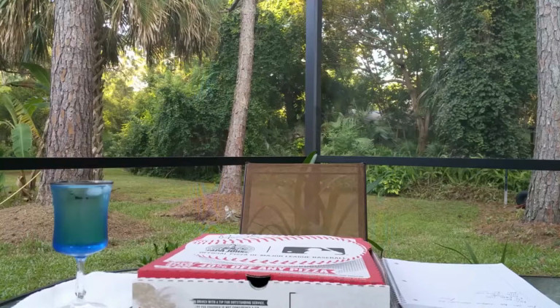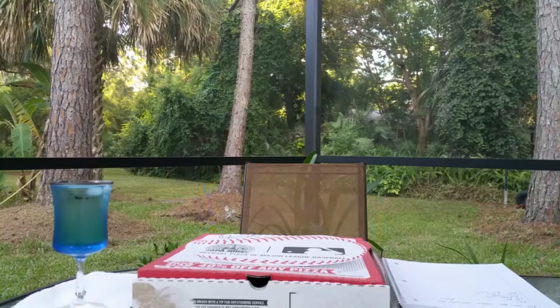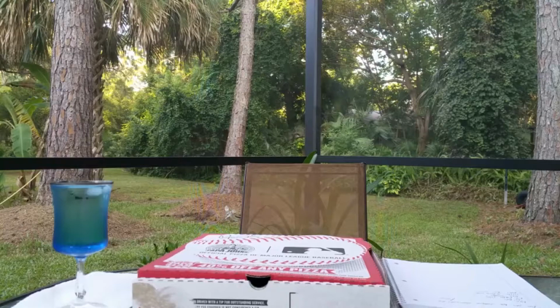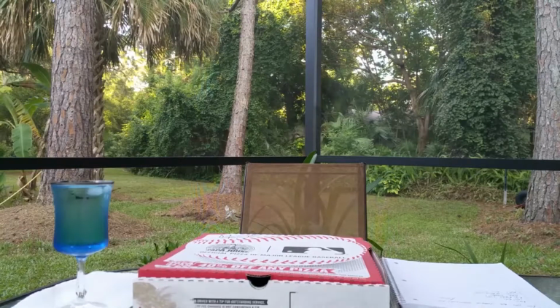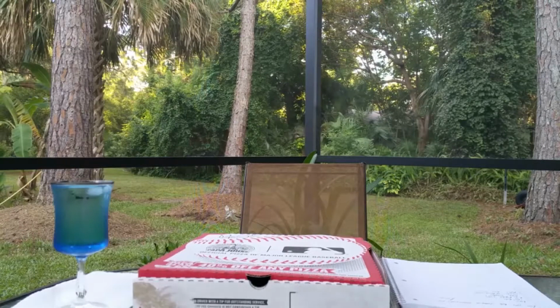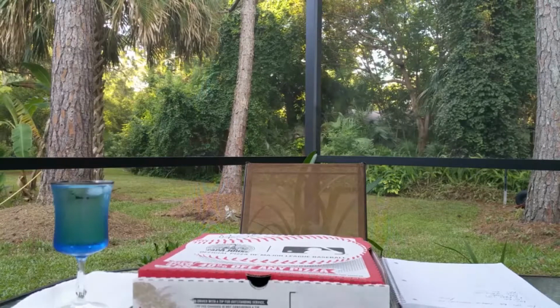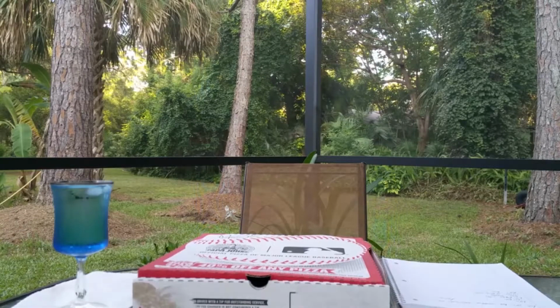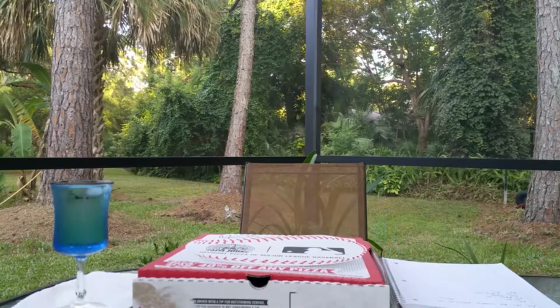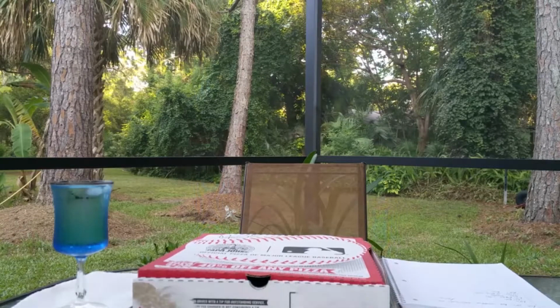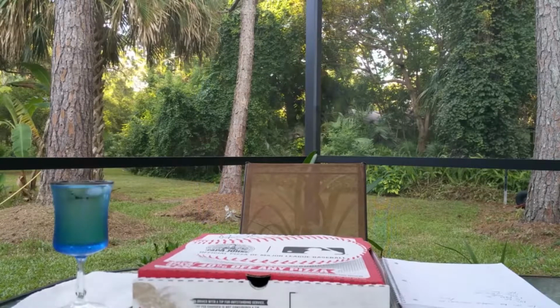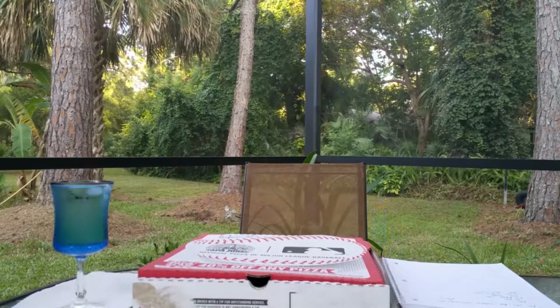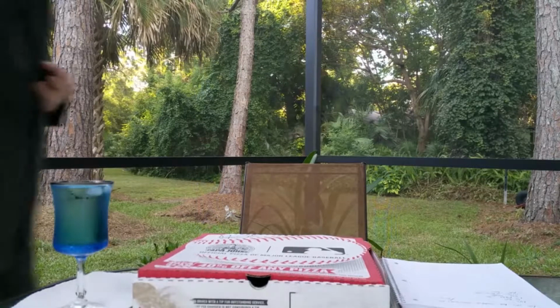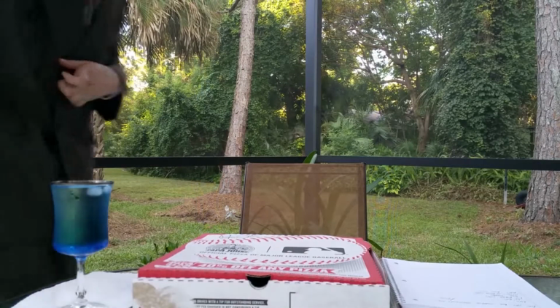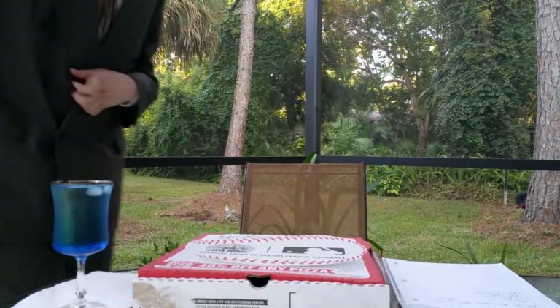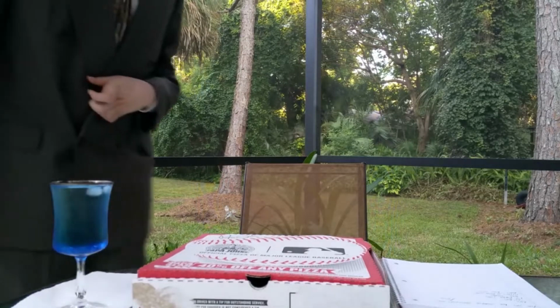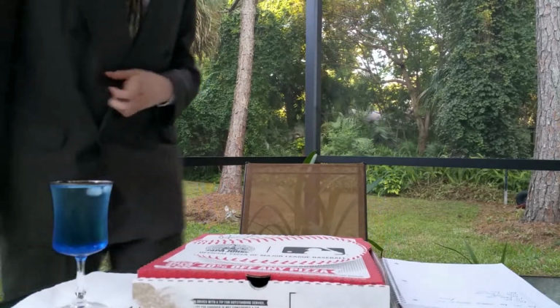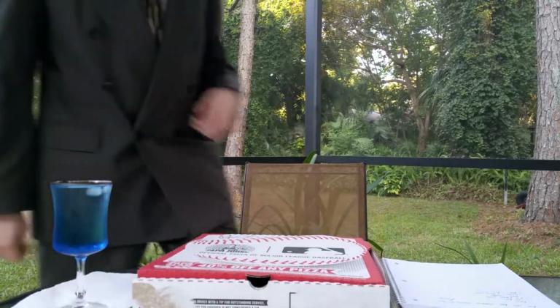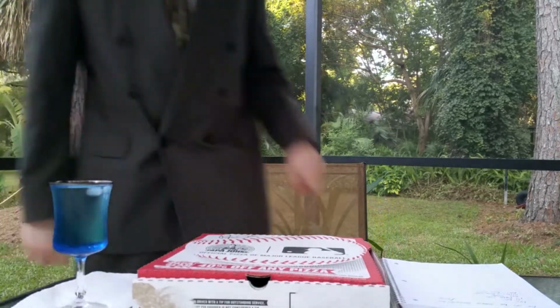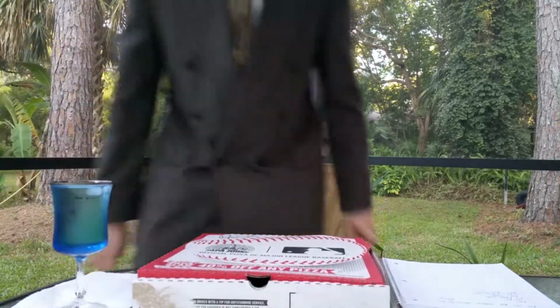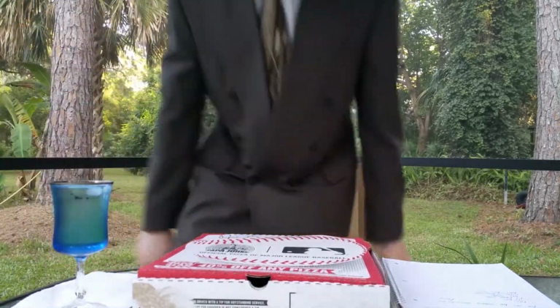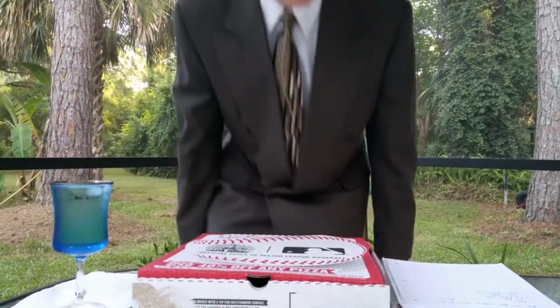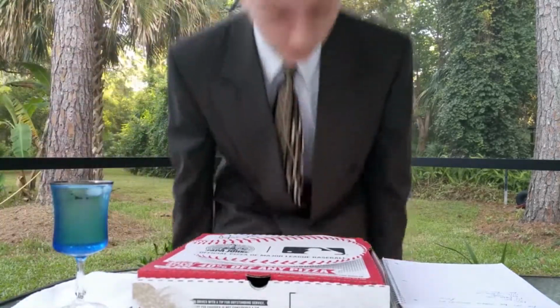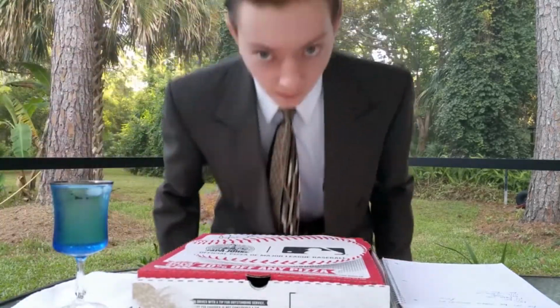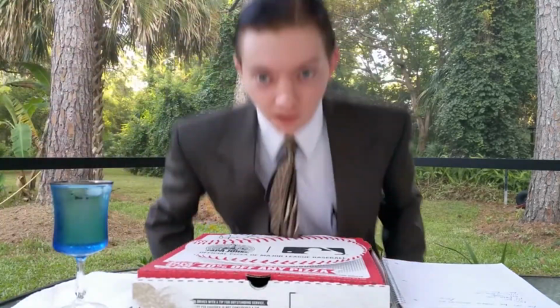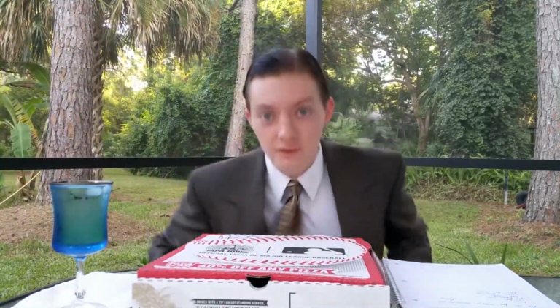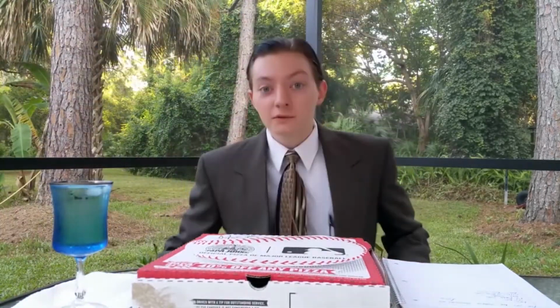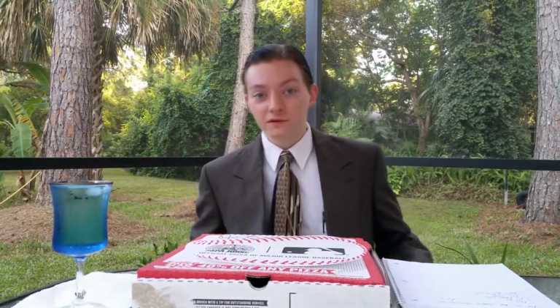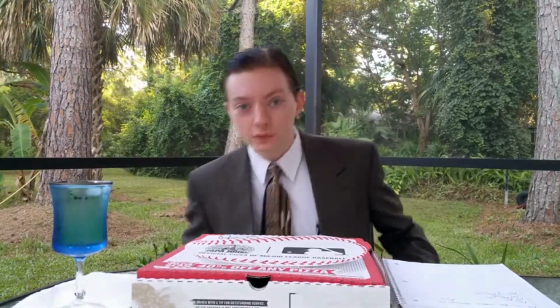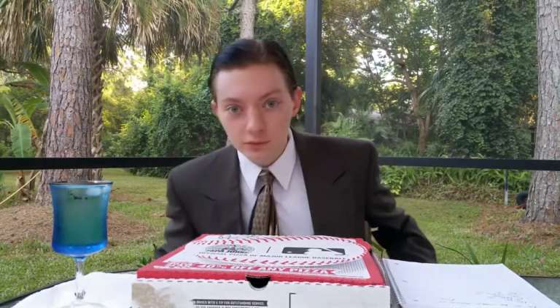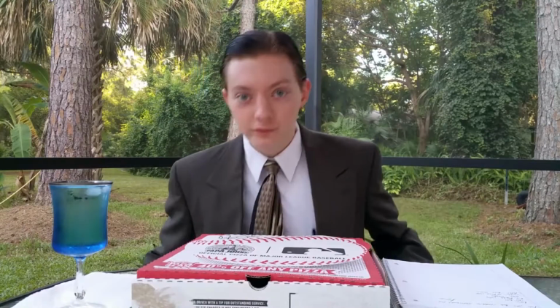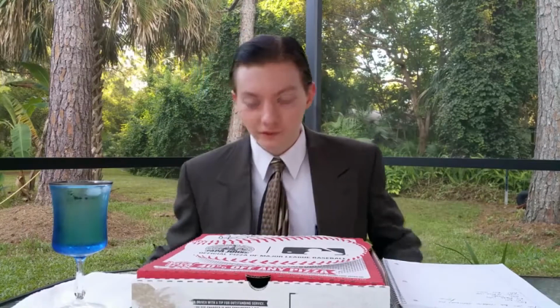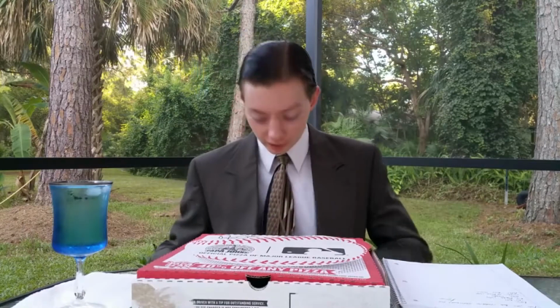Hello everyone! This is Running On Empty Food Review!